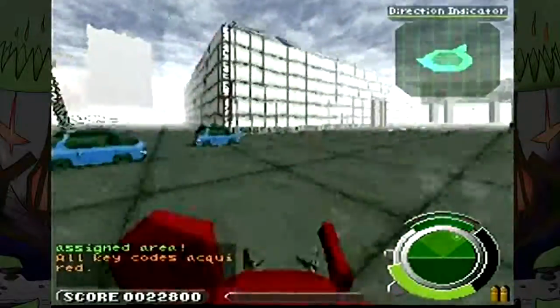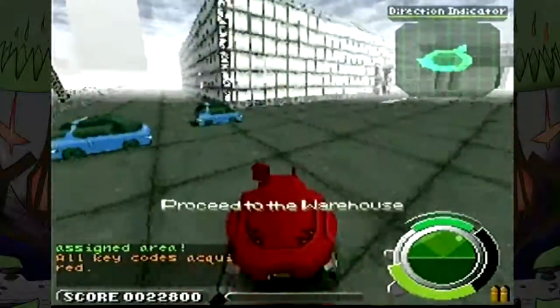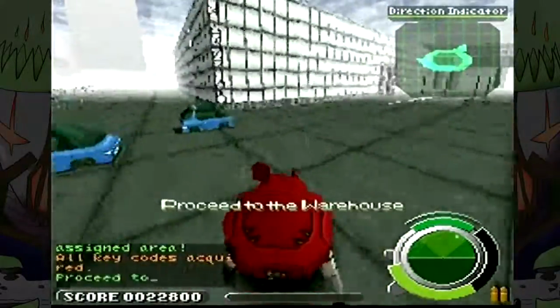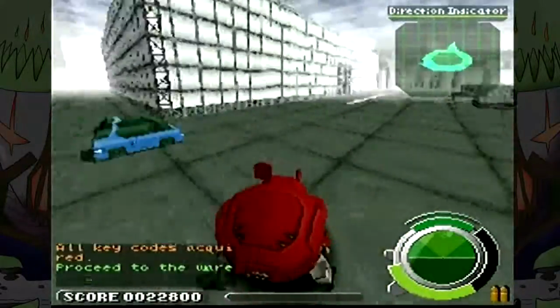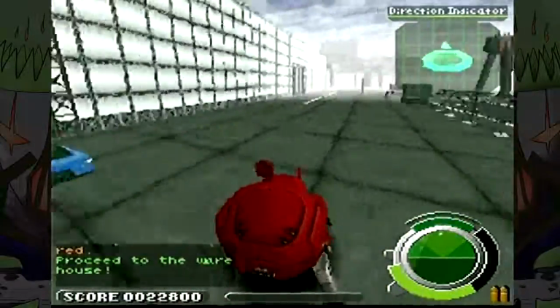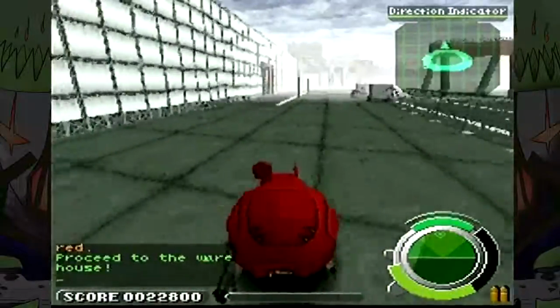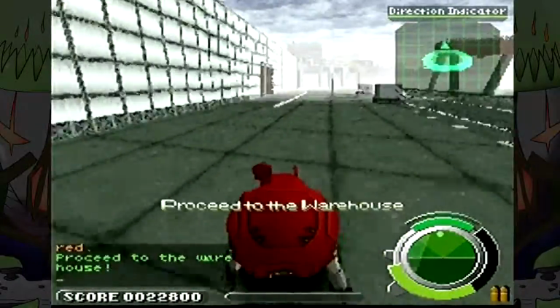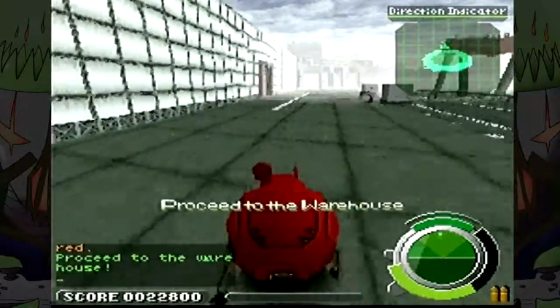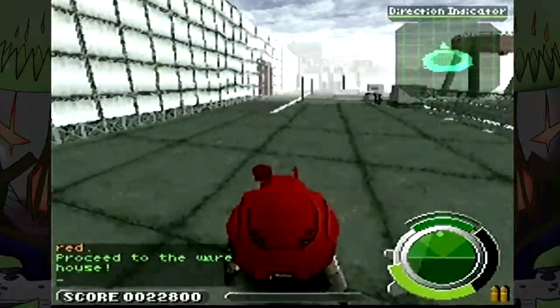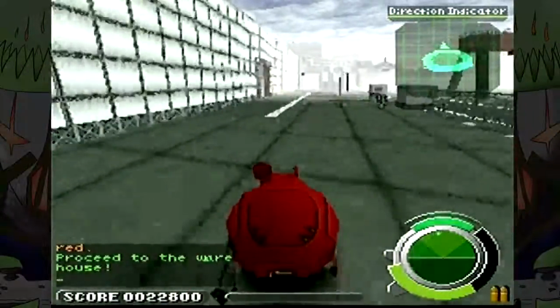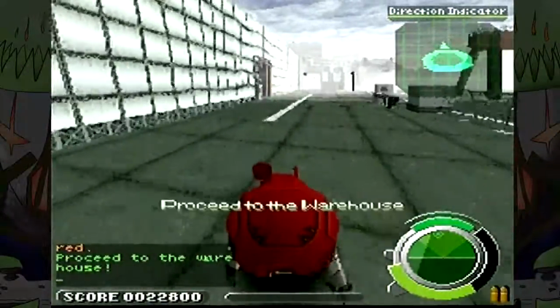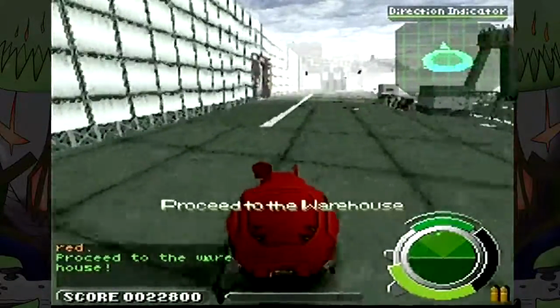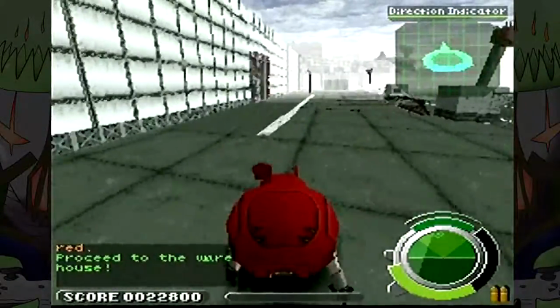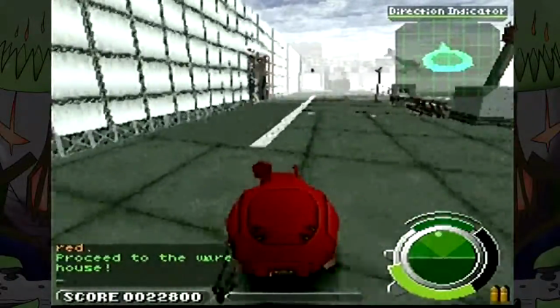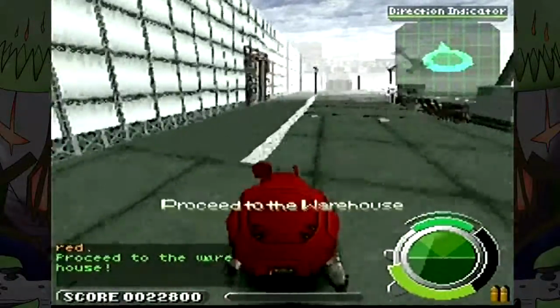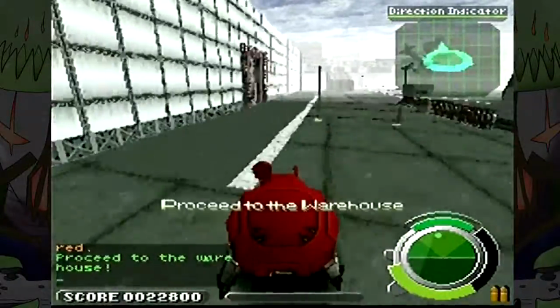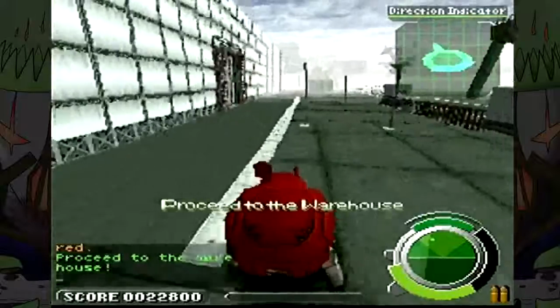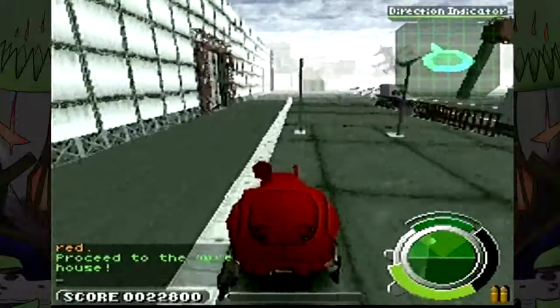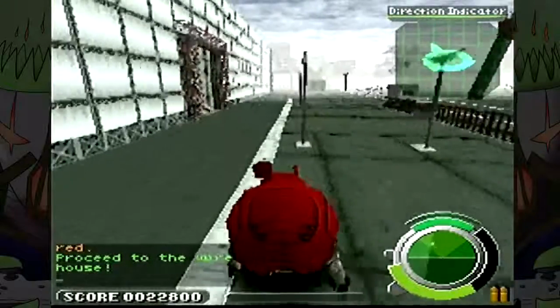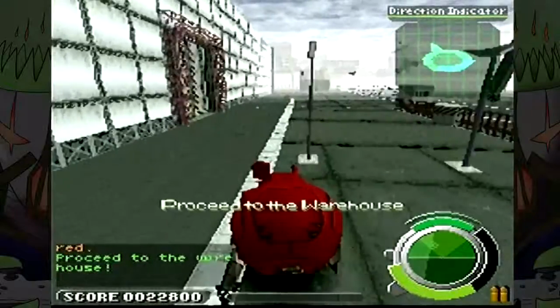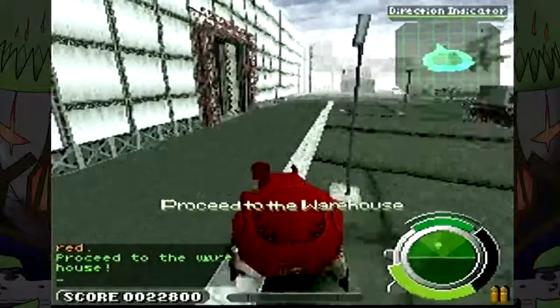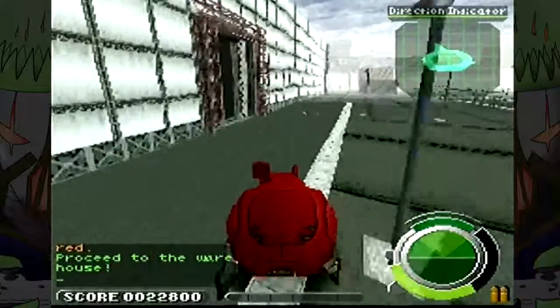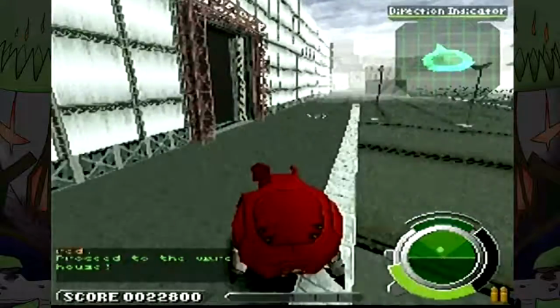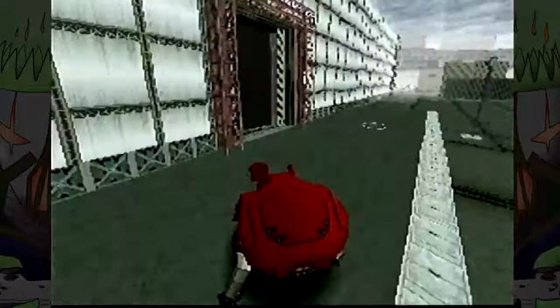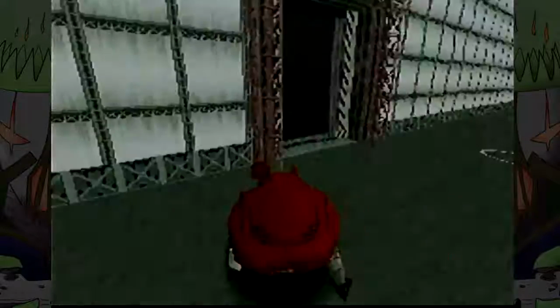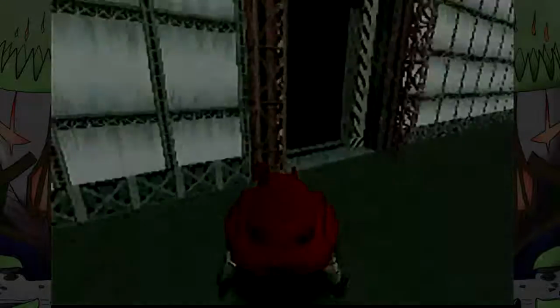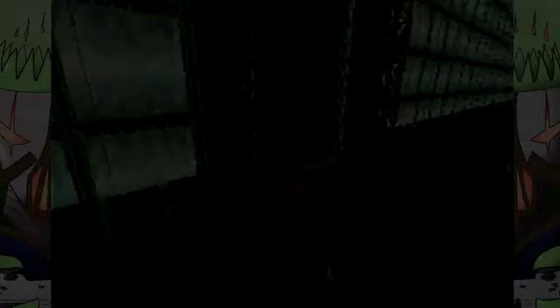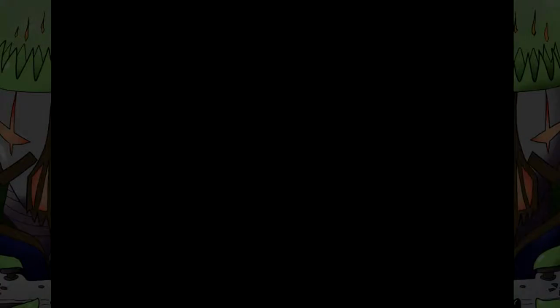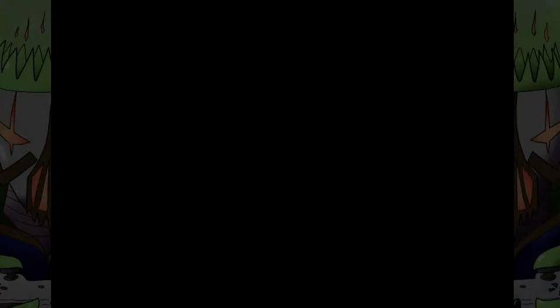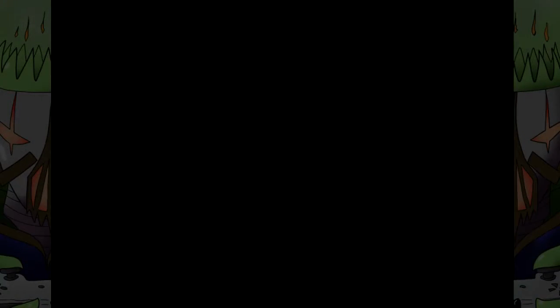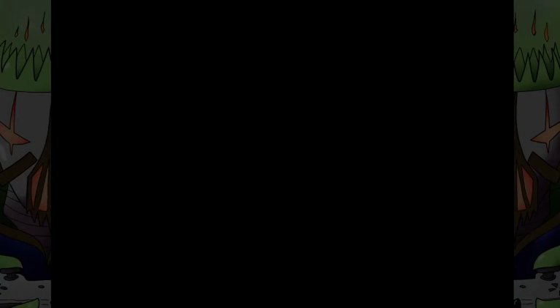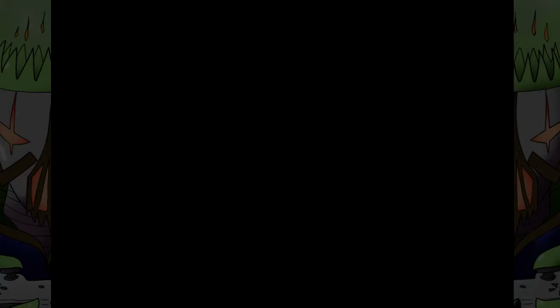Proceed to the warehouse. We've got the key cards — let's go in. Let's ignore the helicopter. Here's the door — we're in, we're inside.